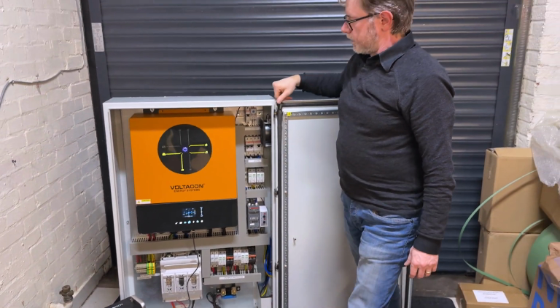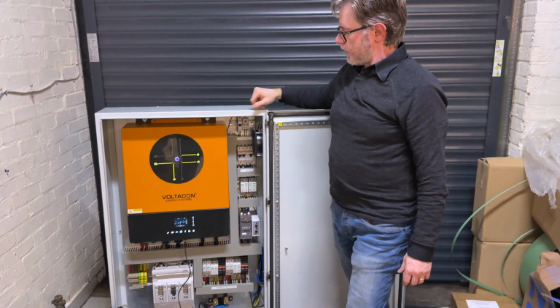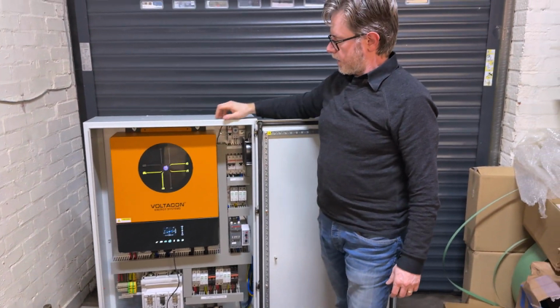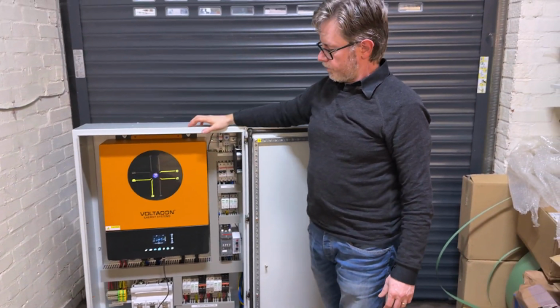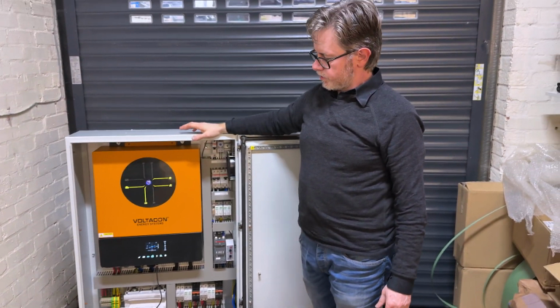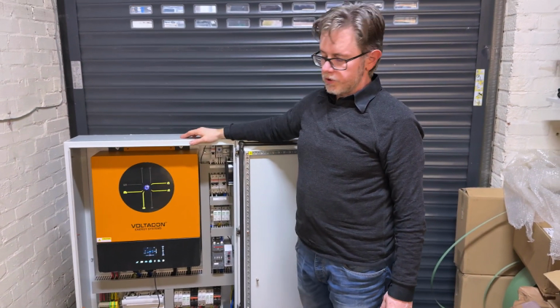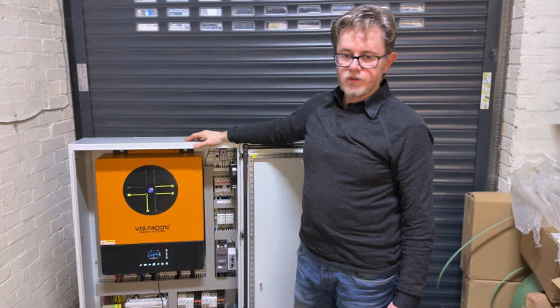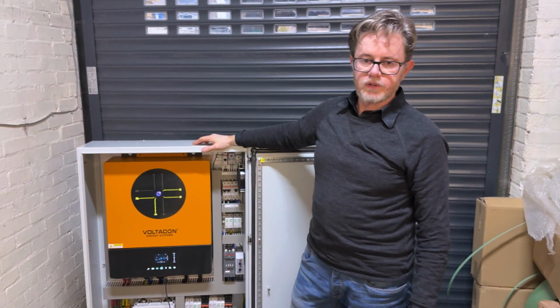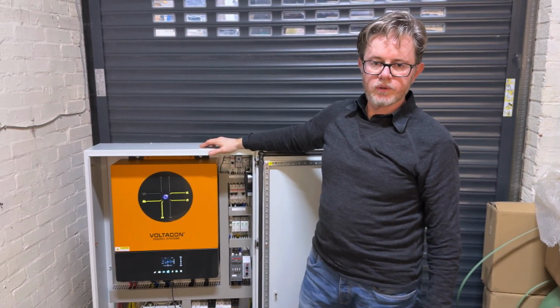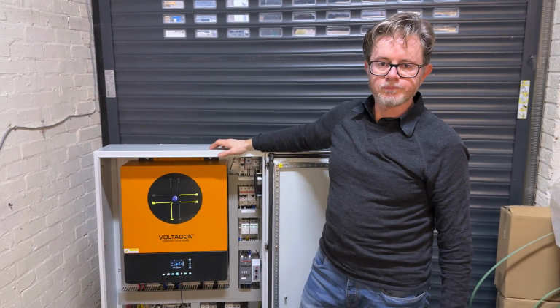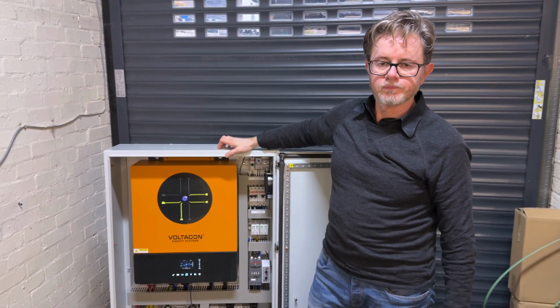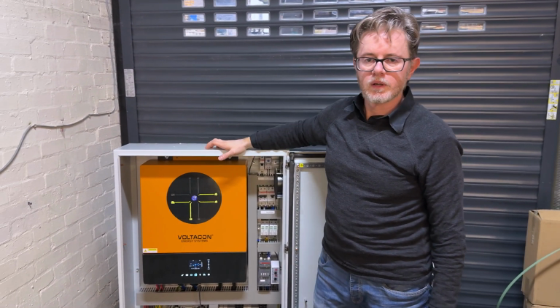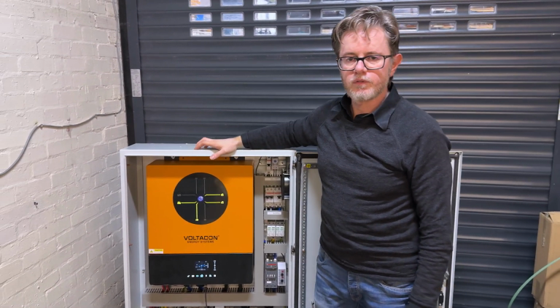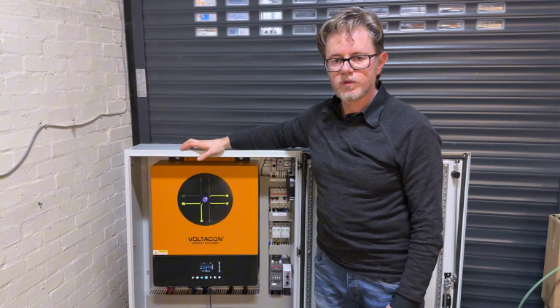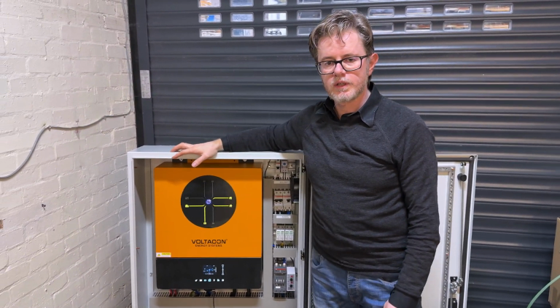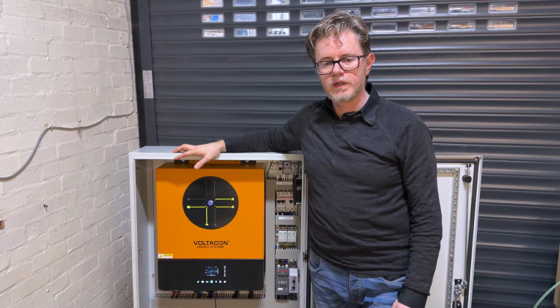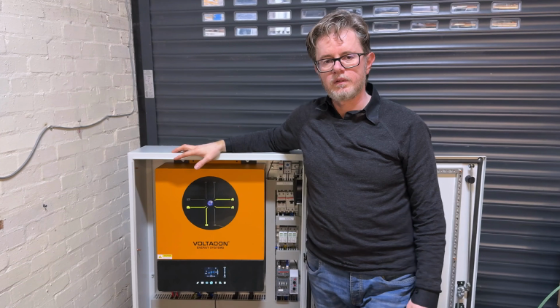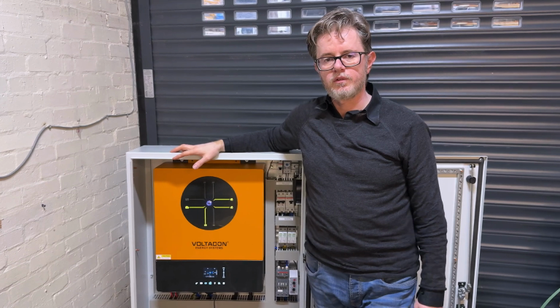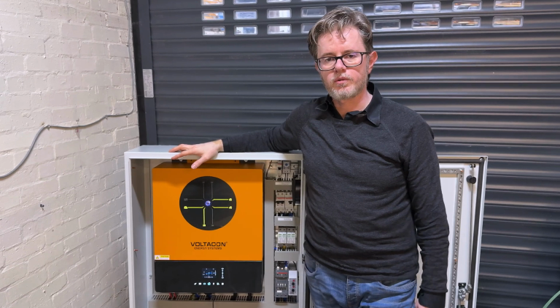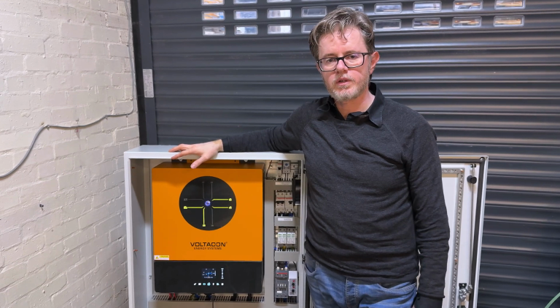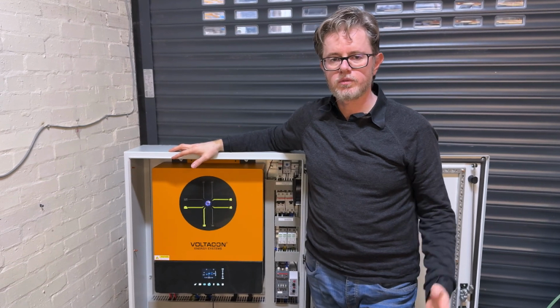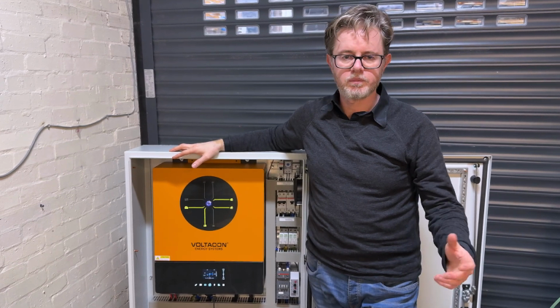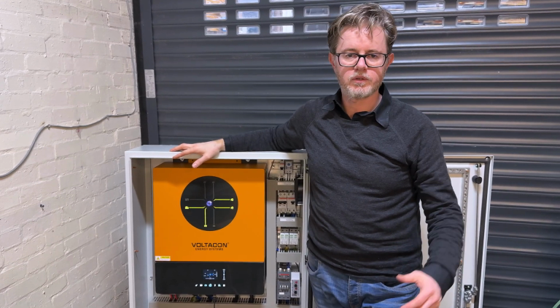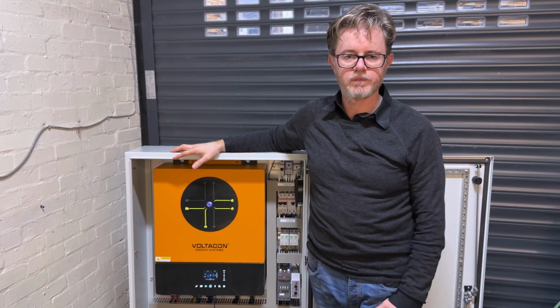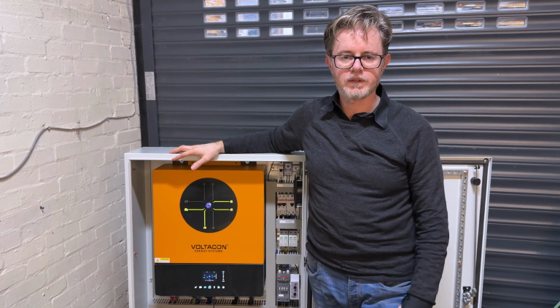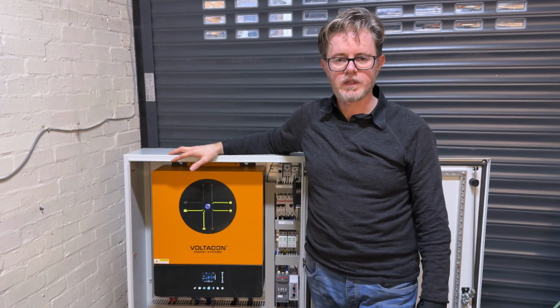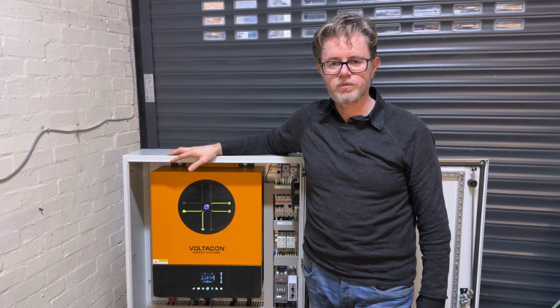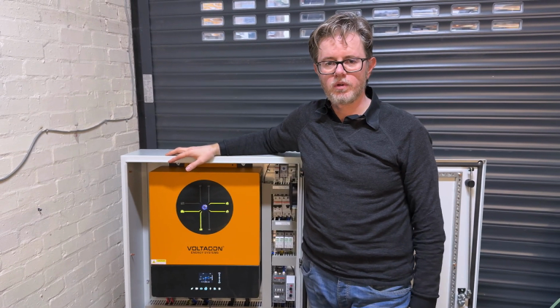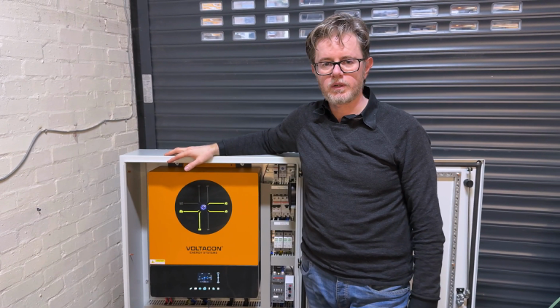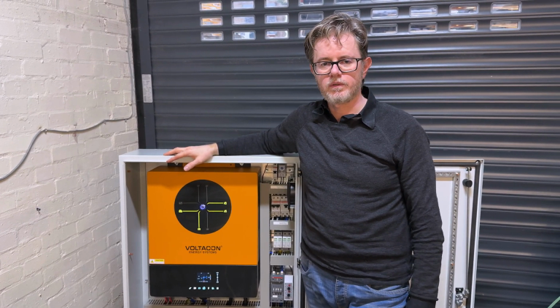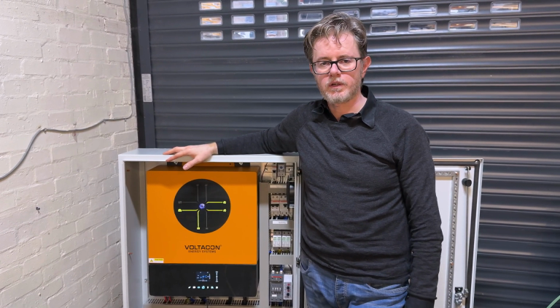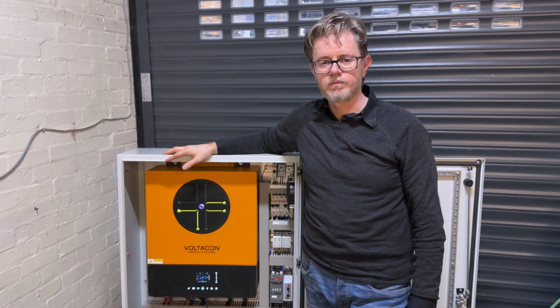I hope you enjoyed this video. If you need any information, please get in touch with VoltaCon. Thank you.